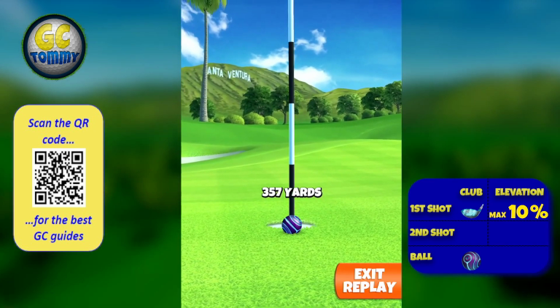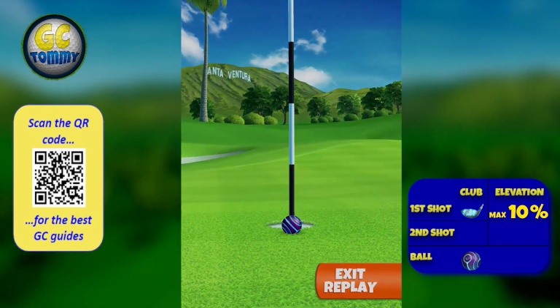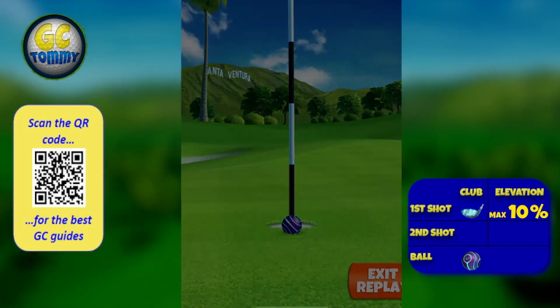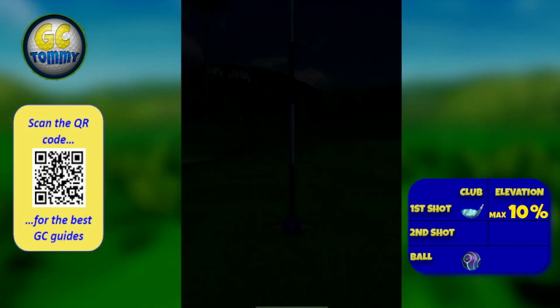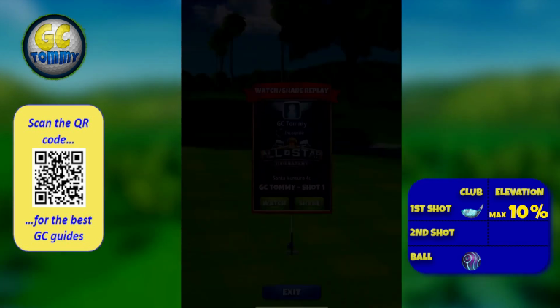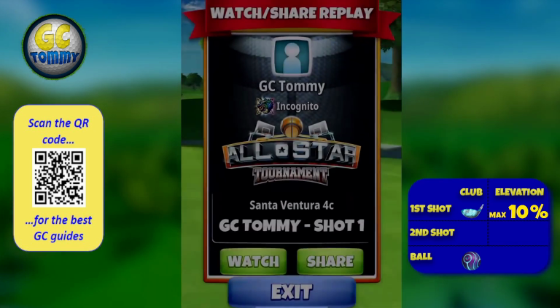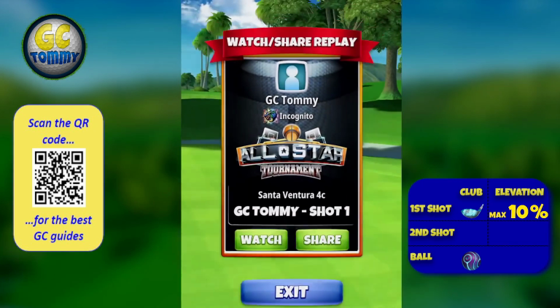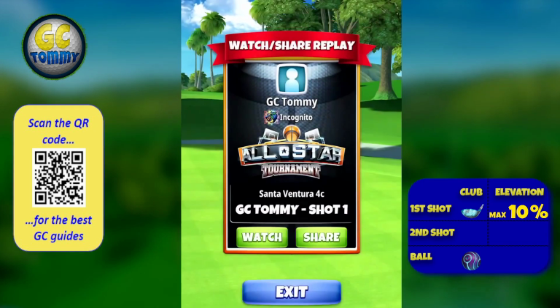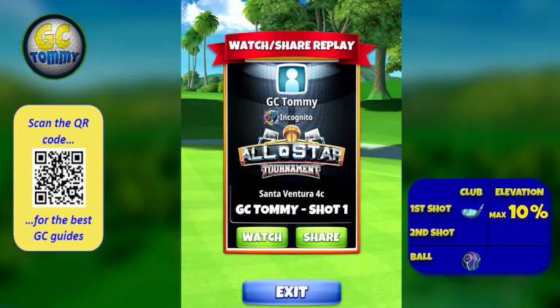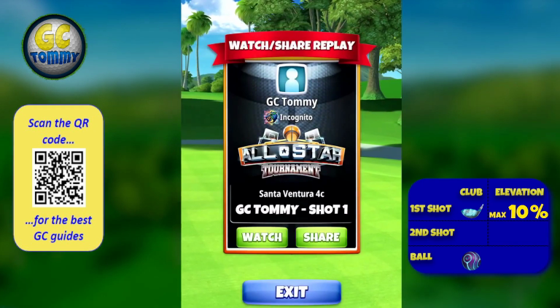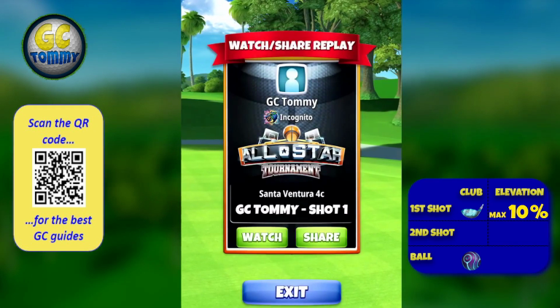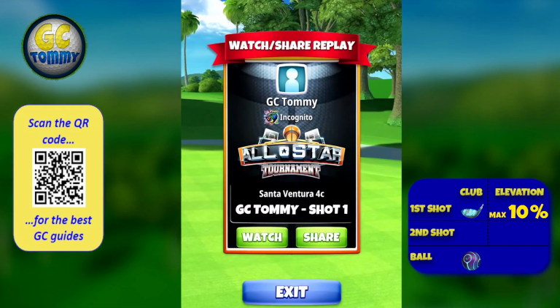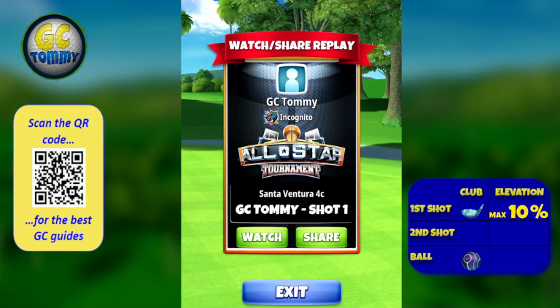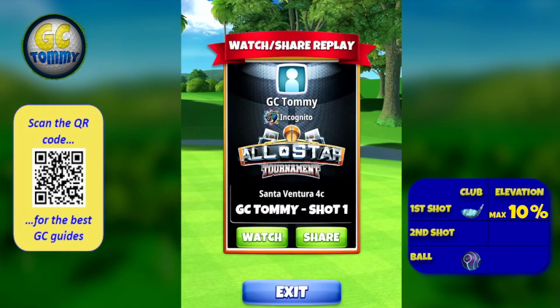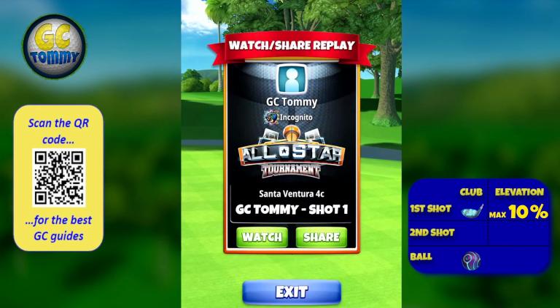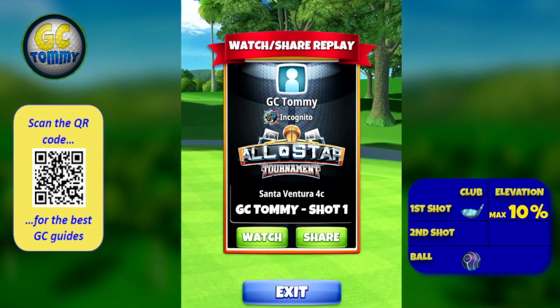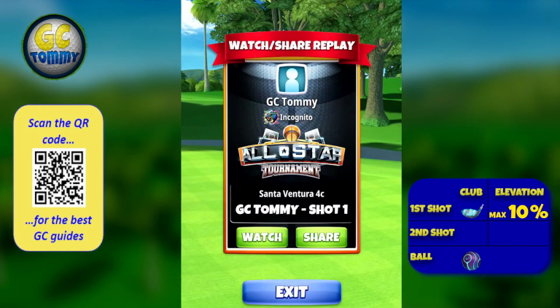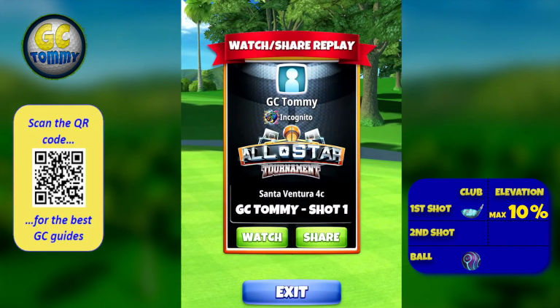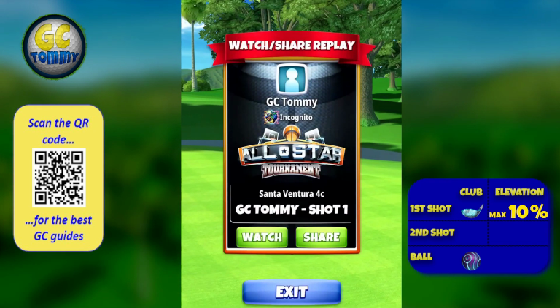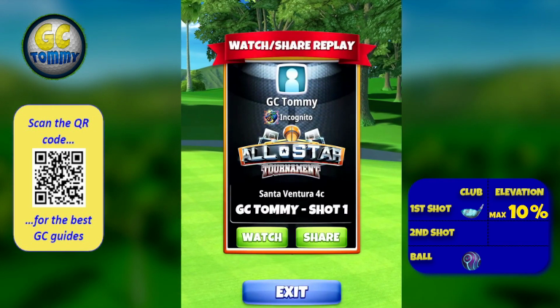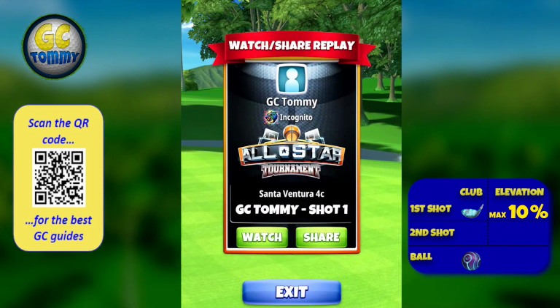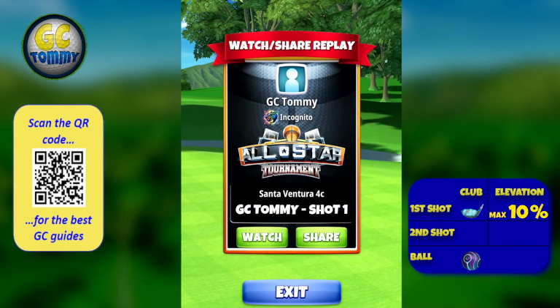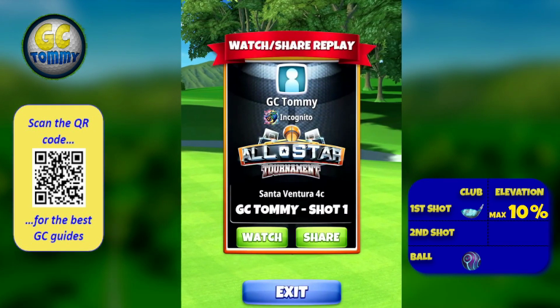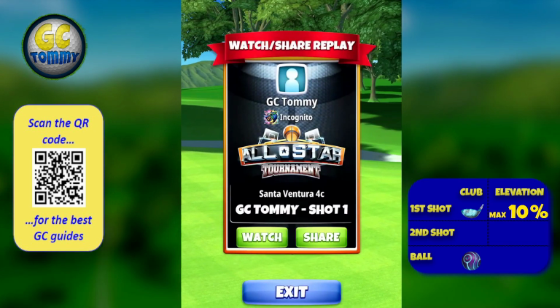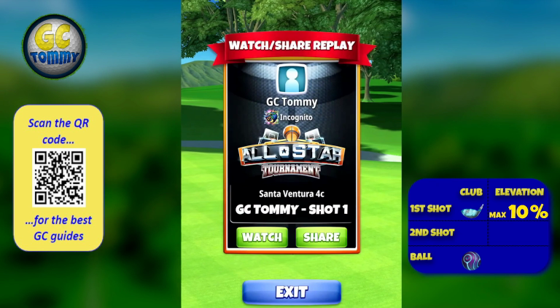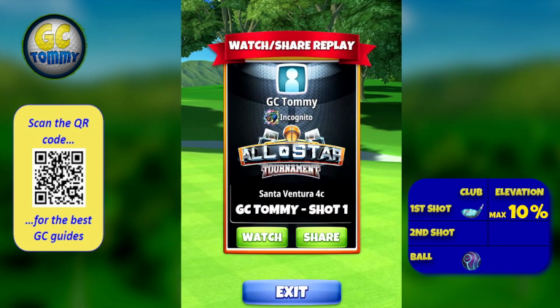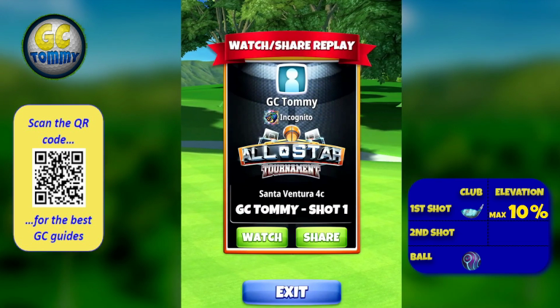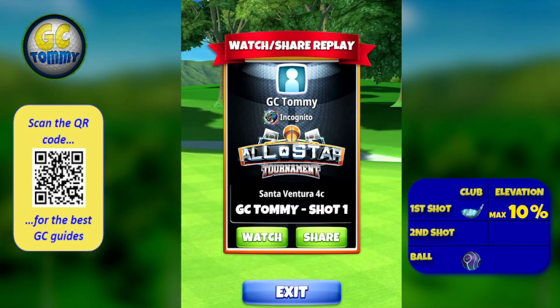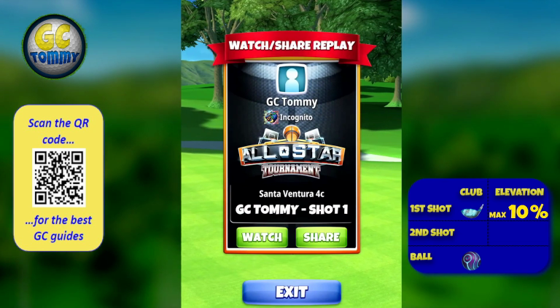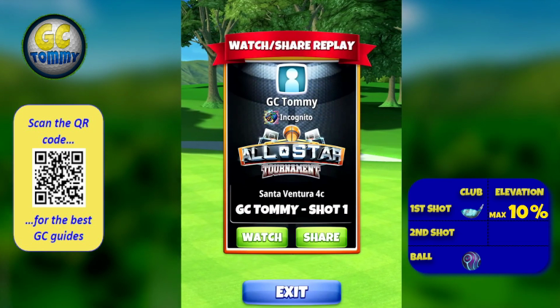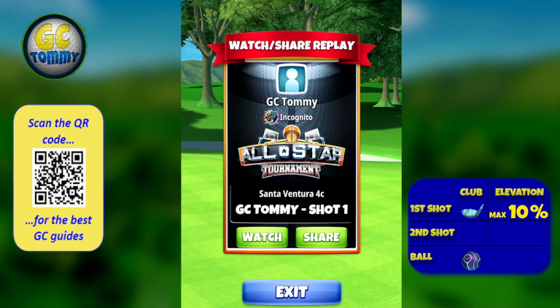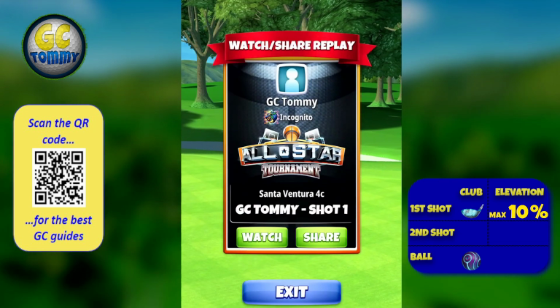Get our guide for pro, expert, and master division at patreon.com/golfclashtommy.